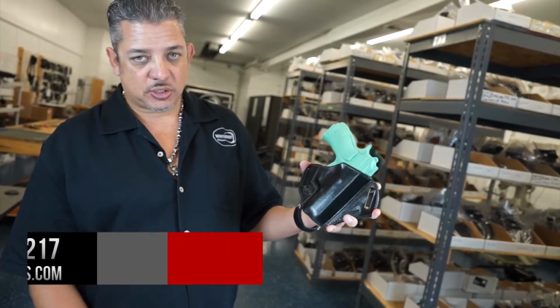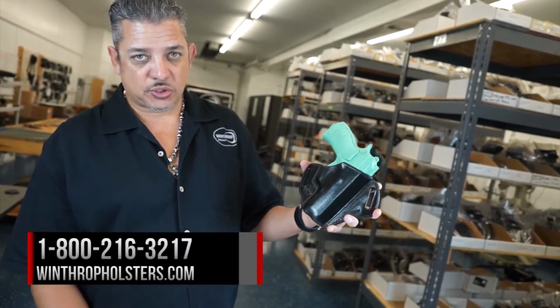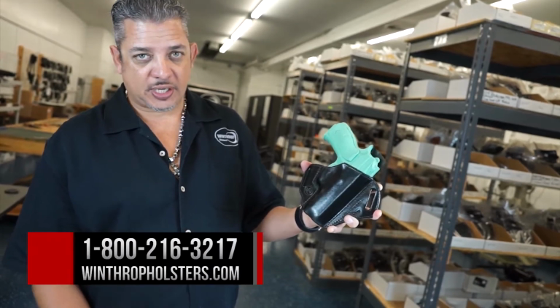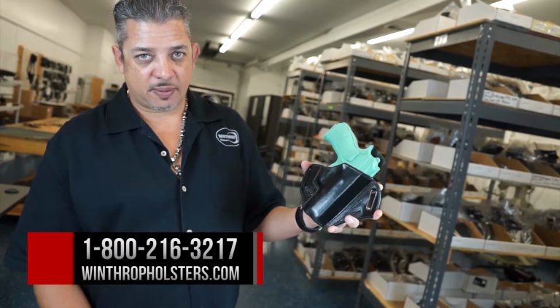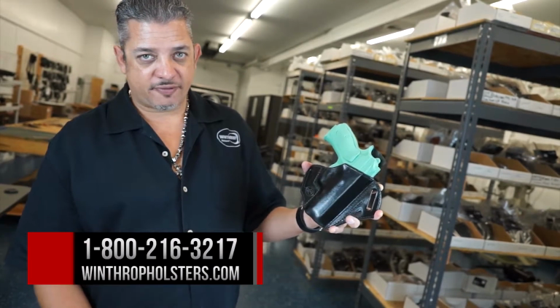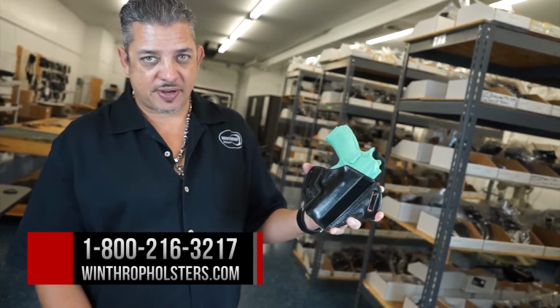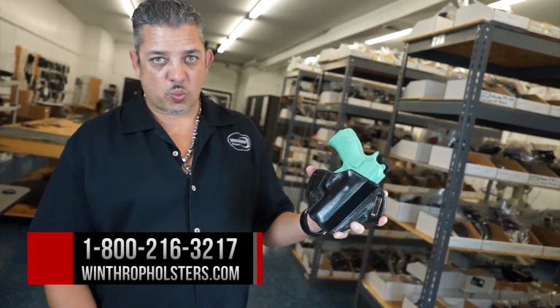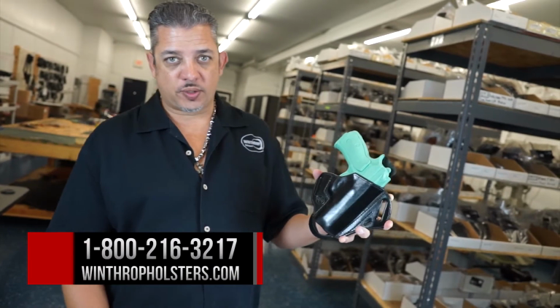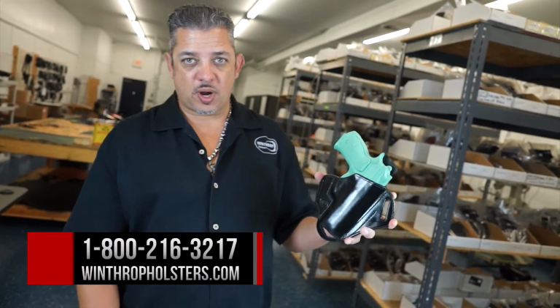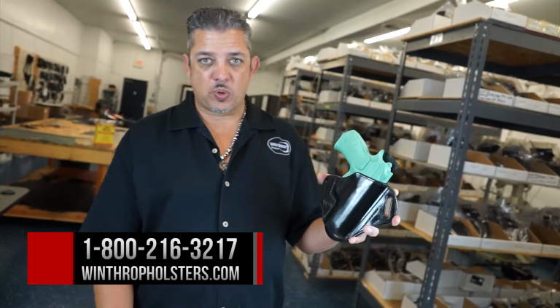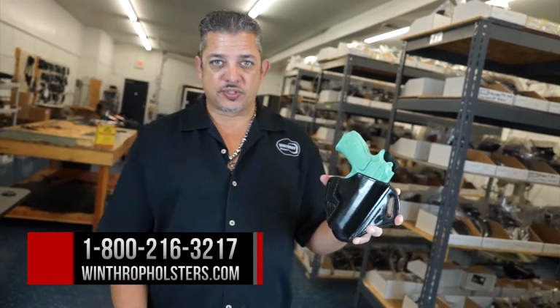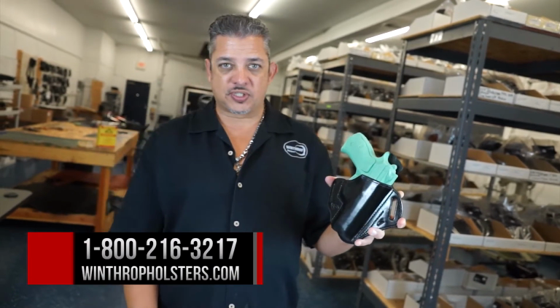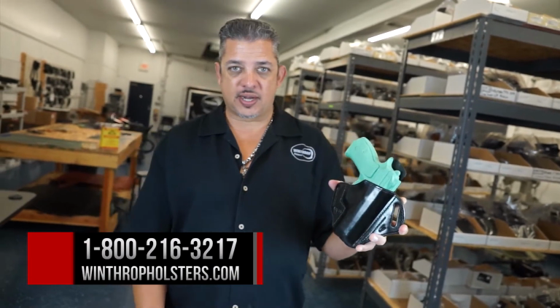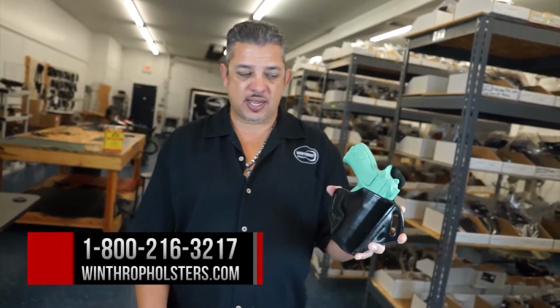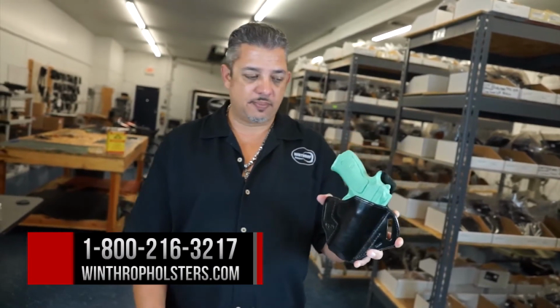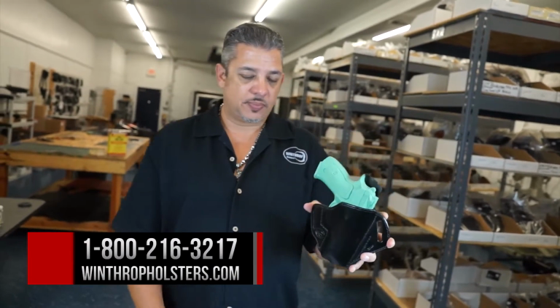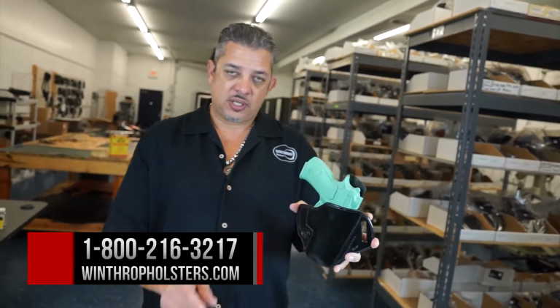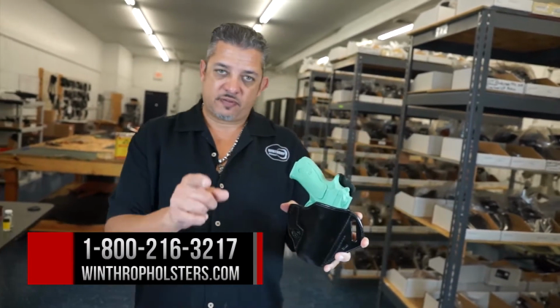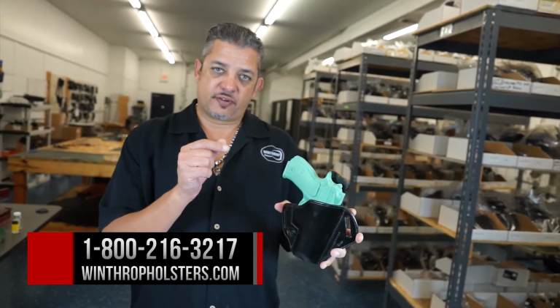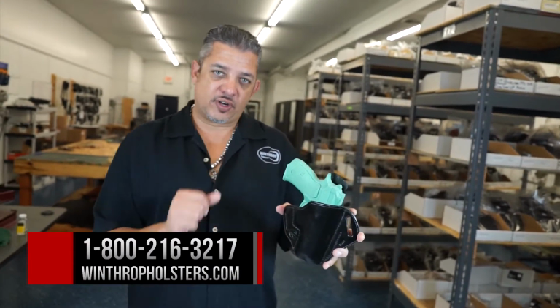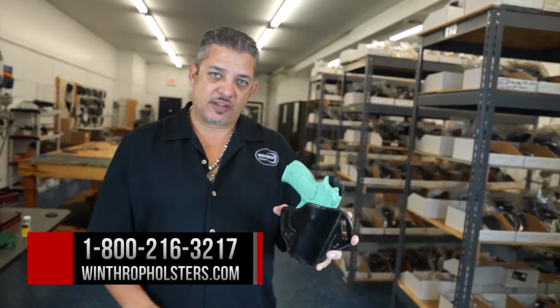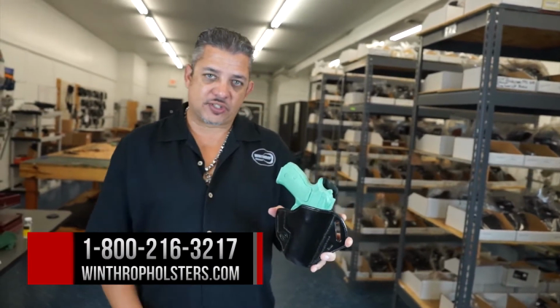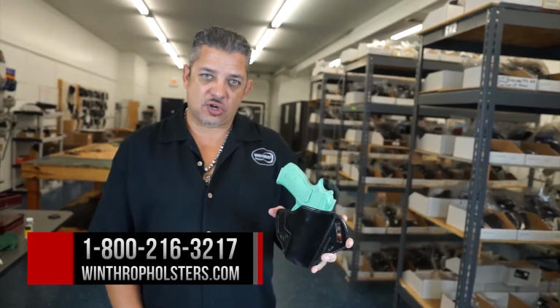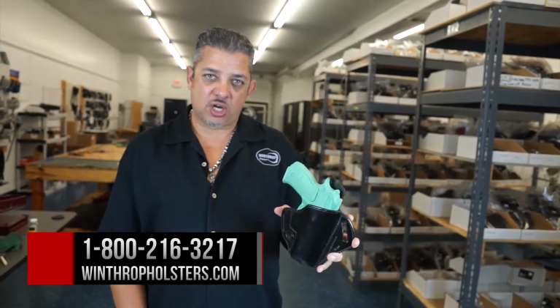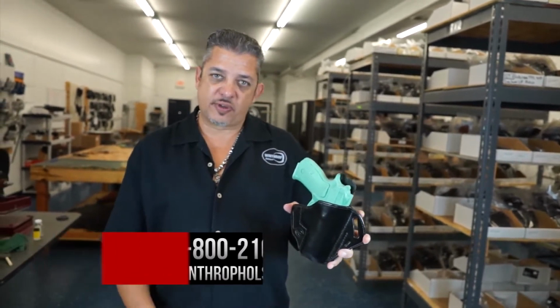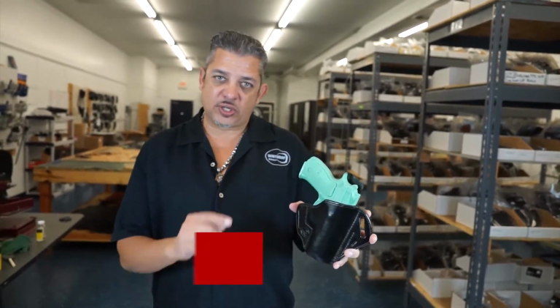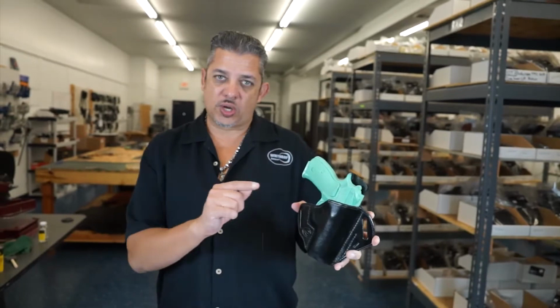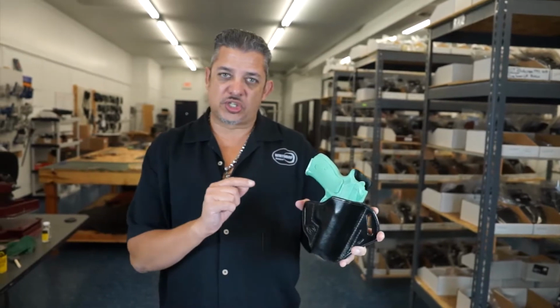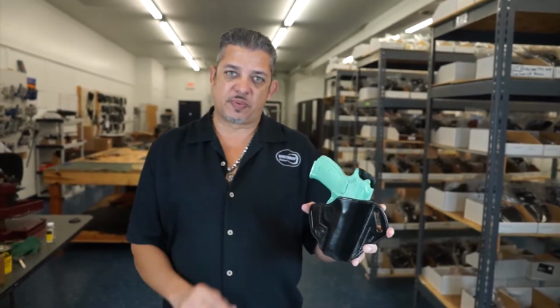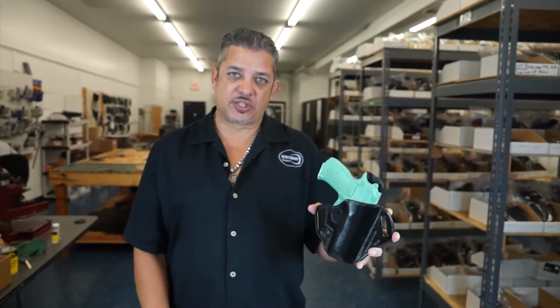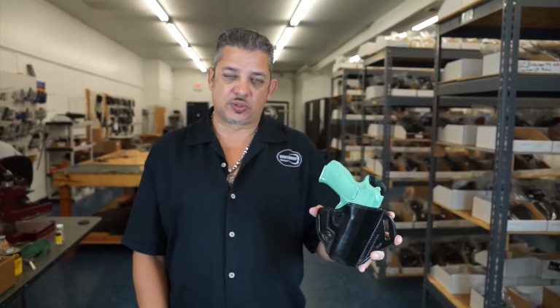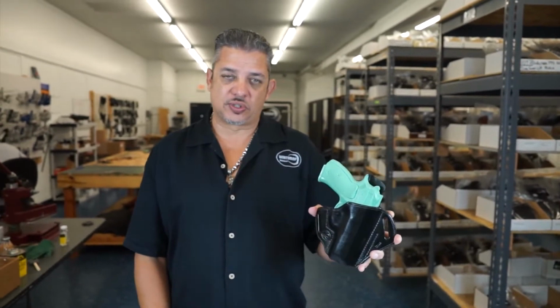This holster can be found on WinthropHolsters.com. Feel free to give us a call if you have questions about this holster.